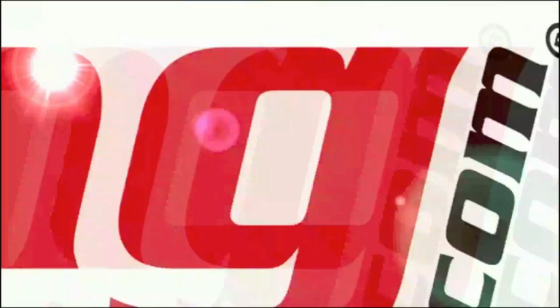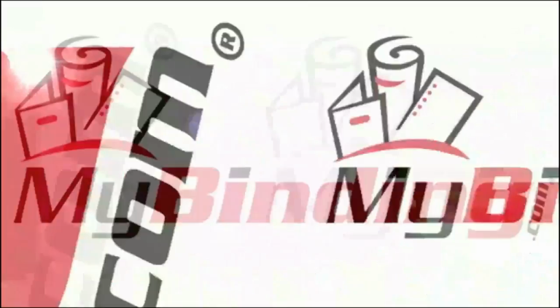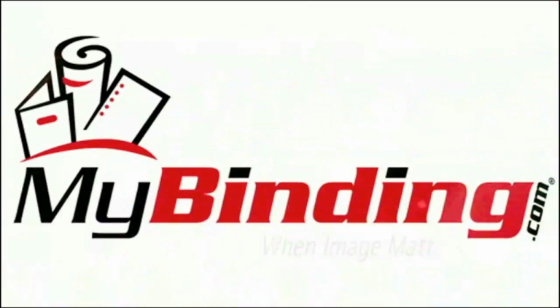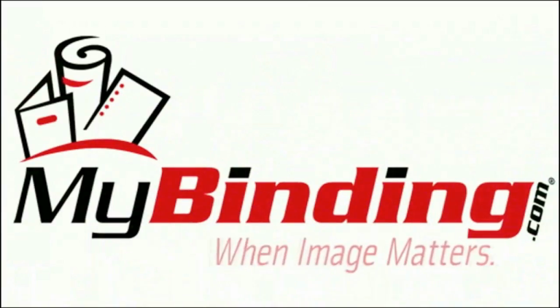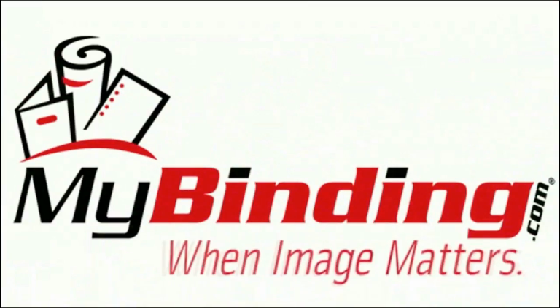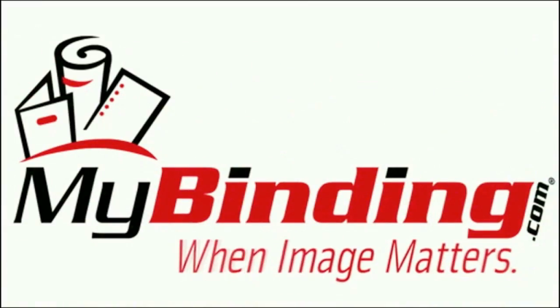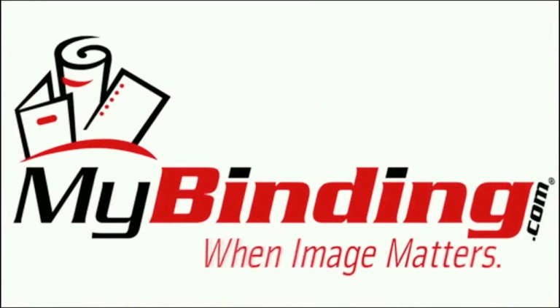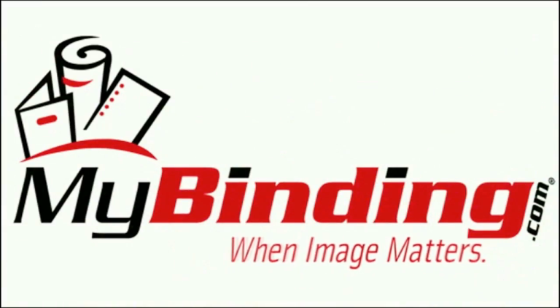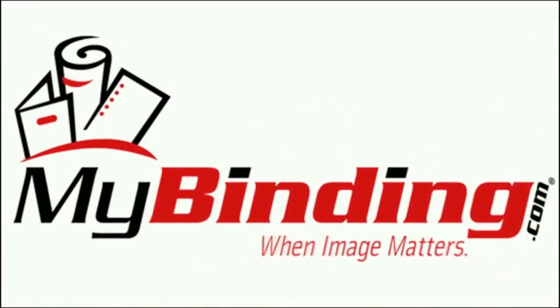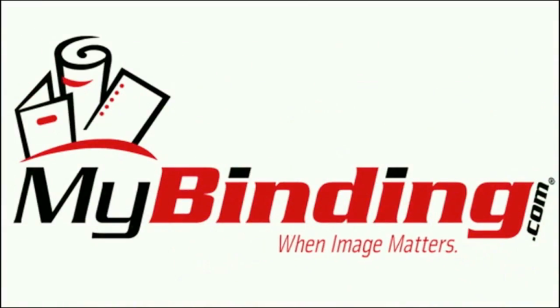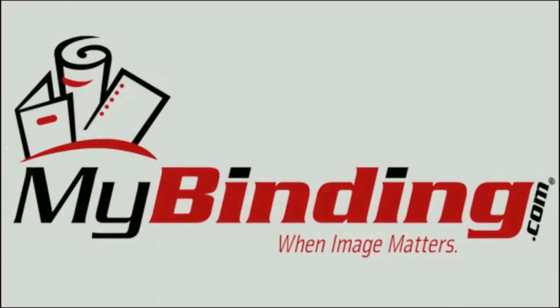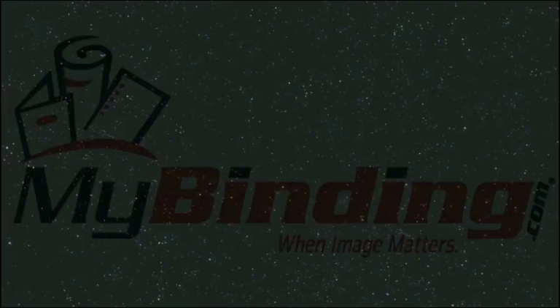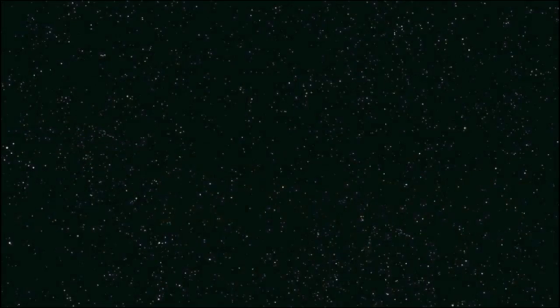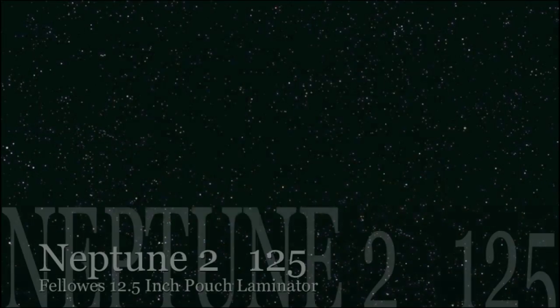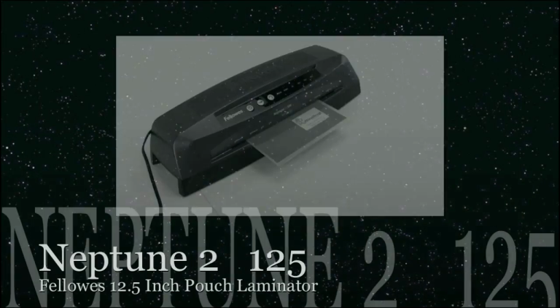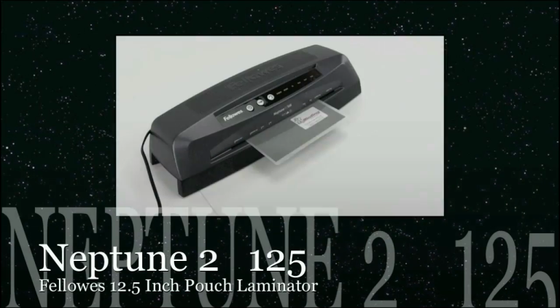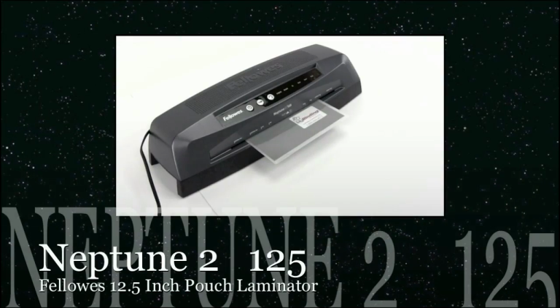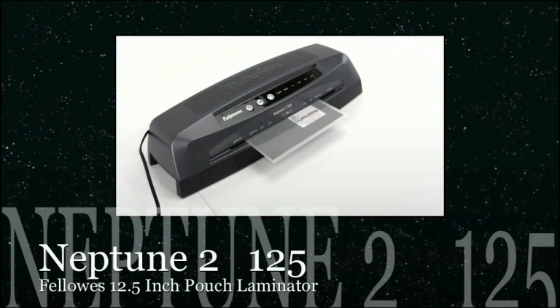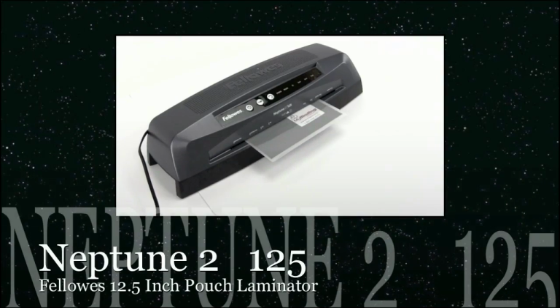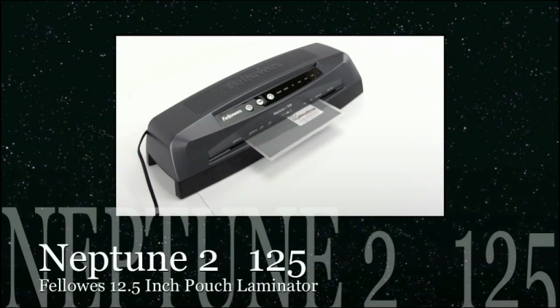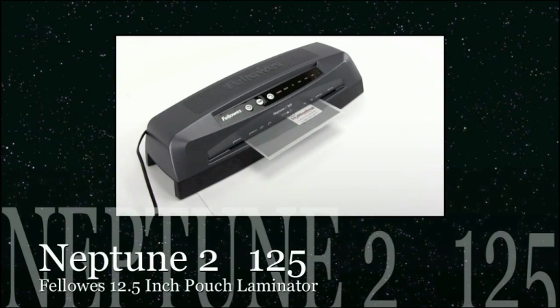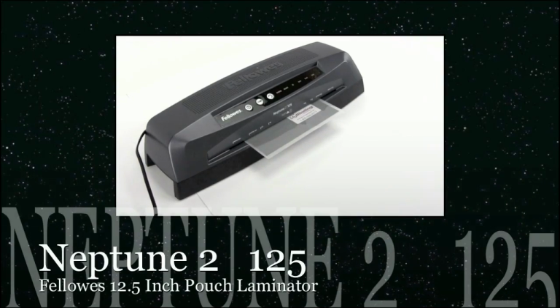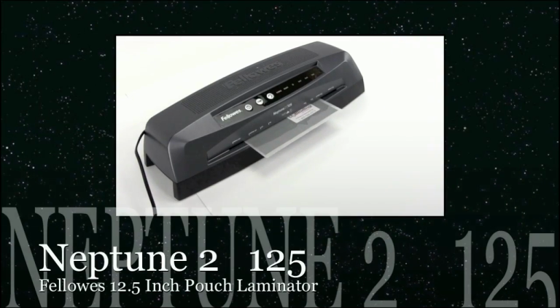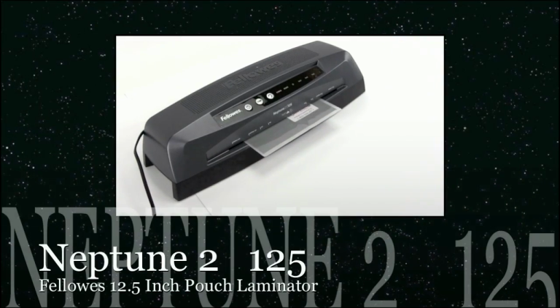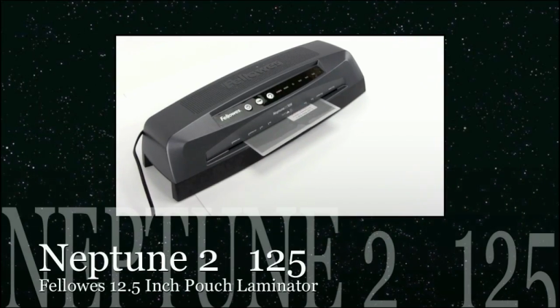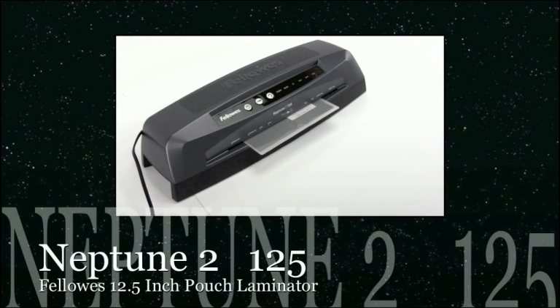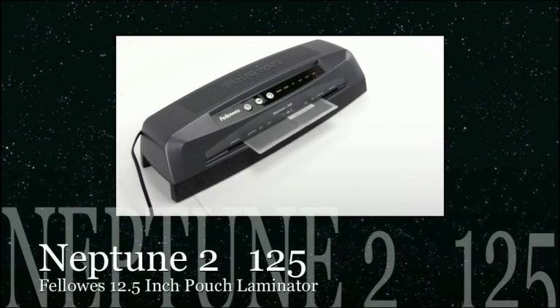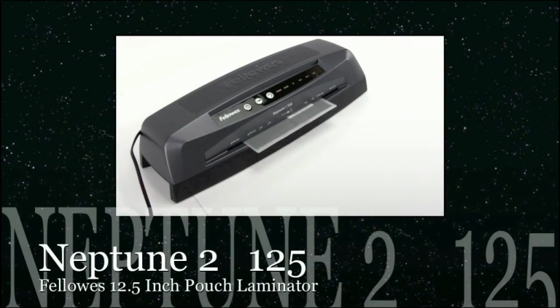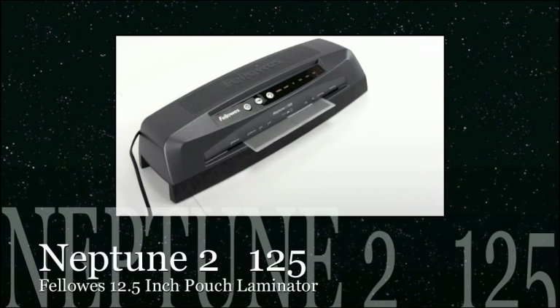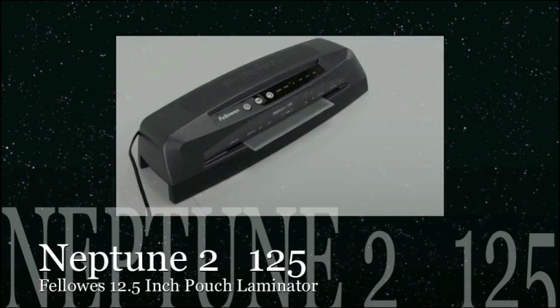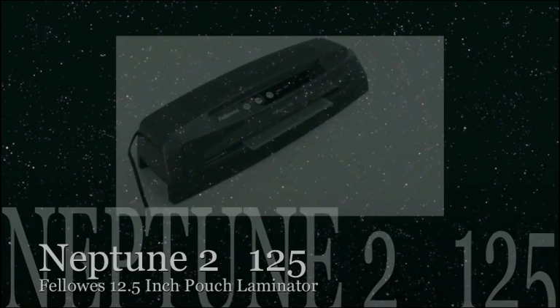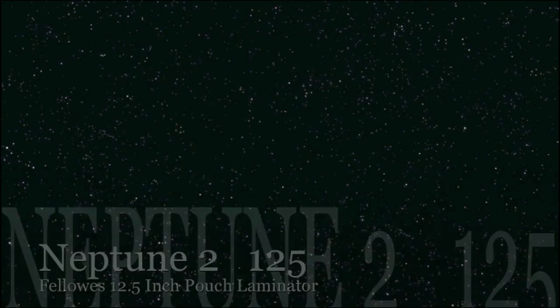Welcome to MyBinding video. This is a look at the Neptune II 125, a 12.5 inch pouch laminator by Fellowes.